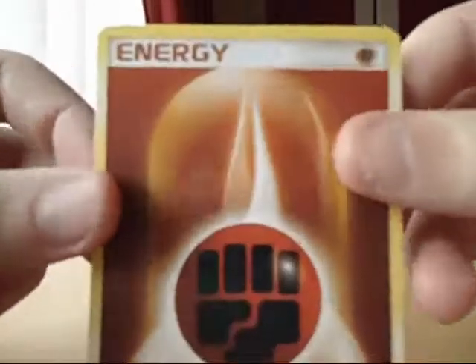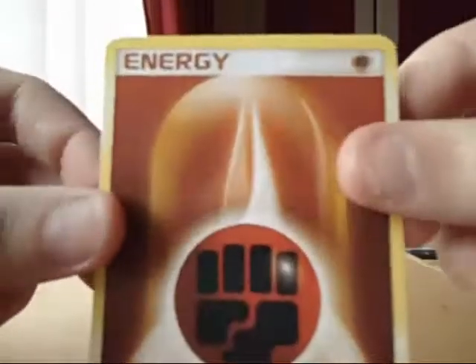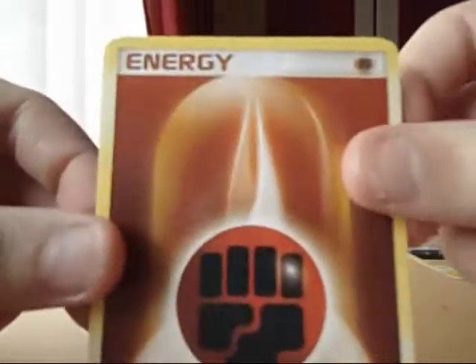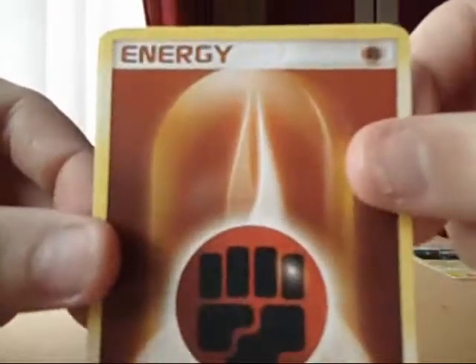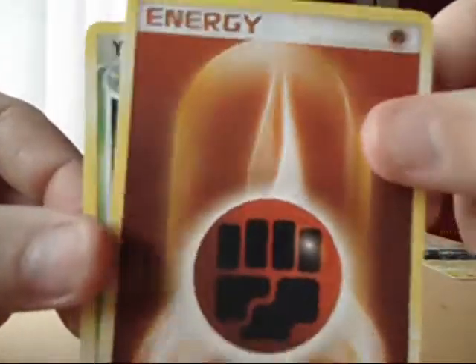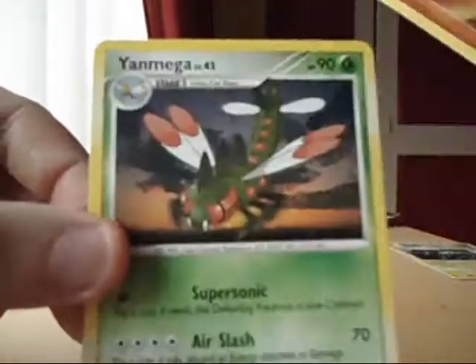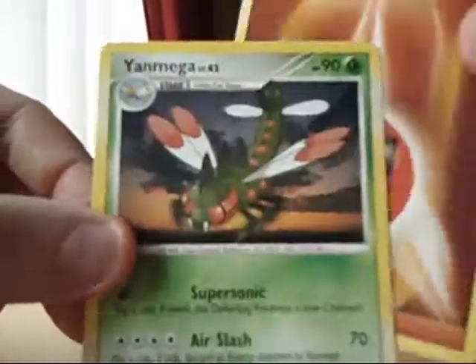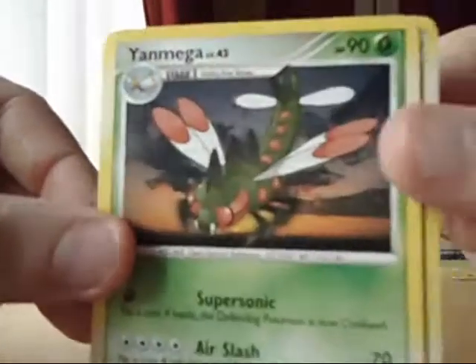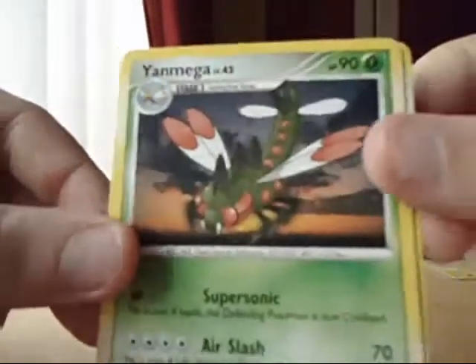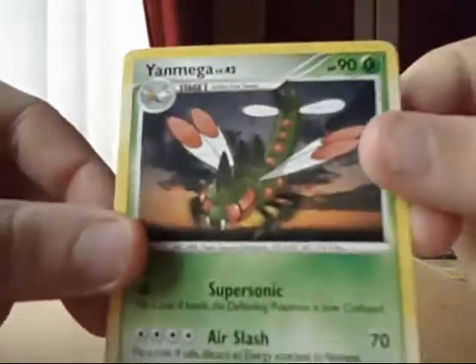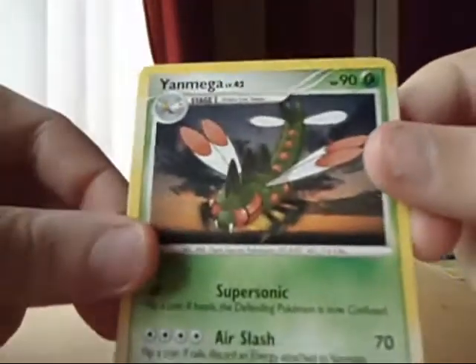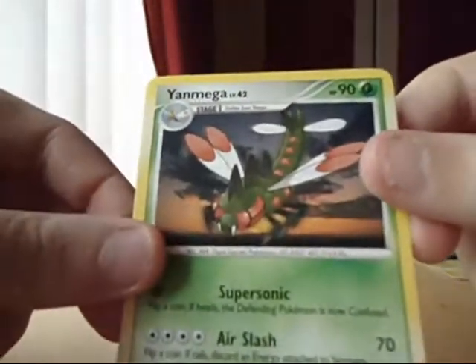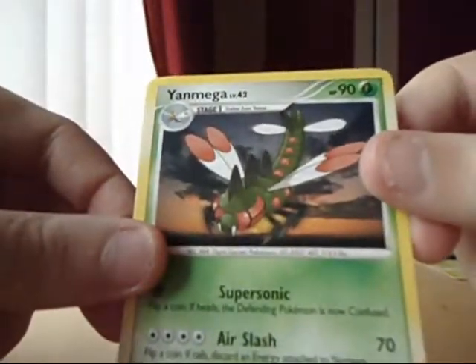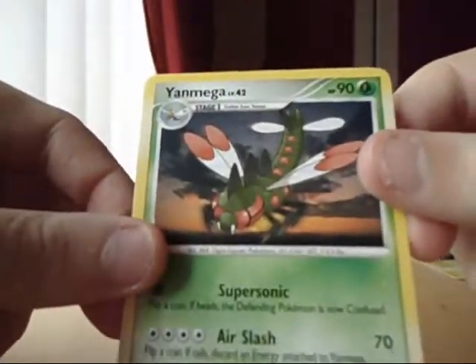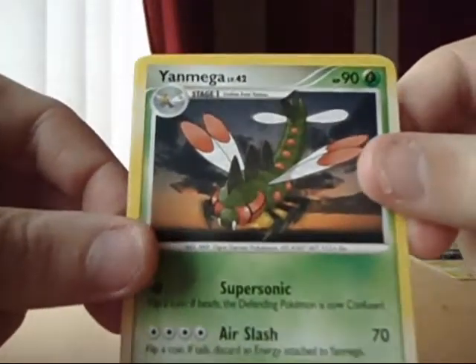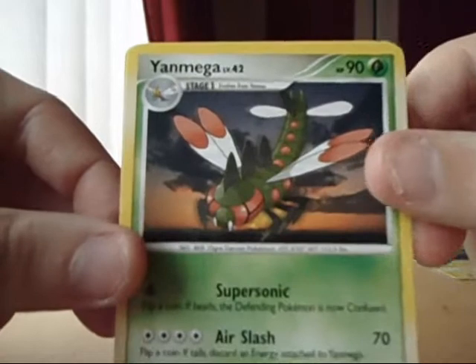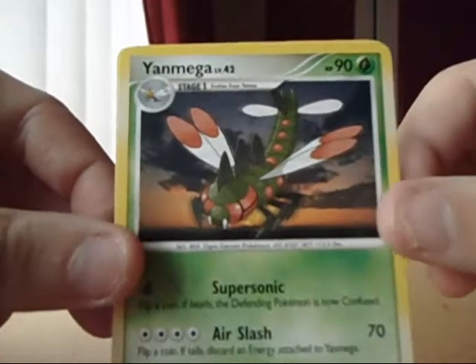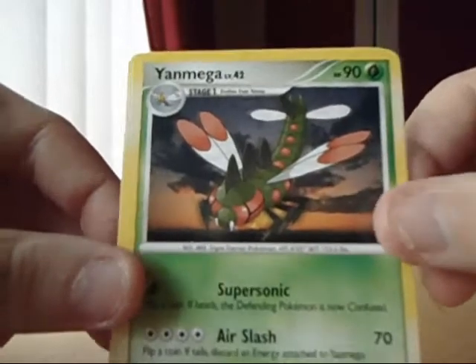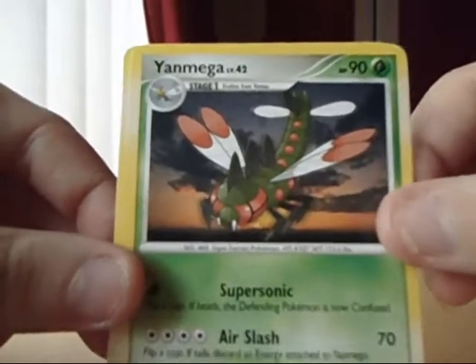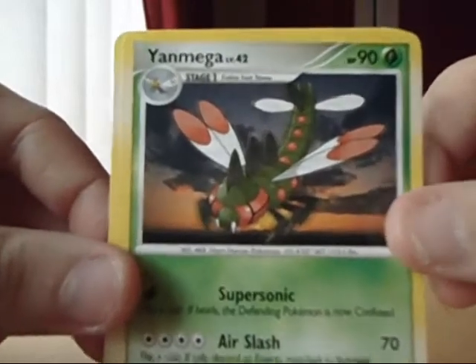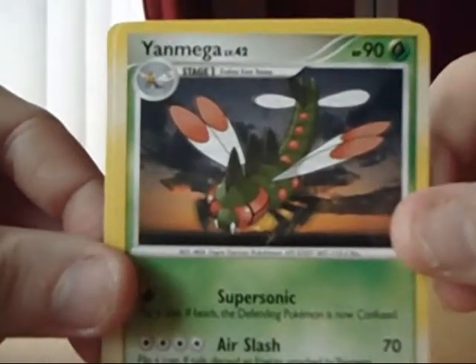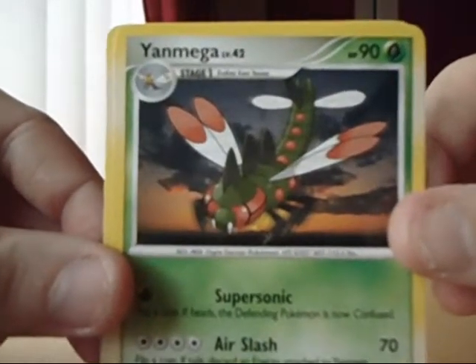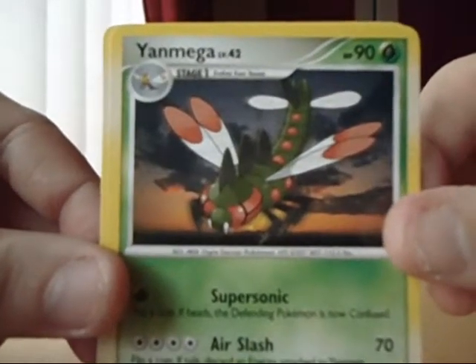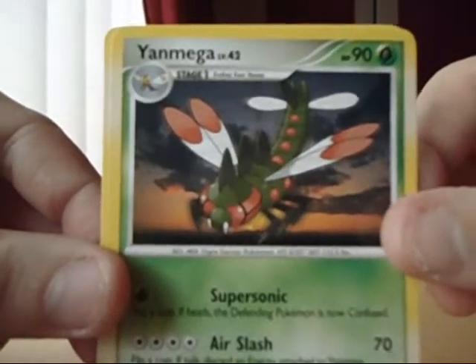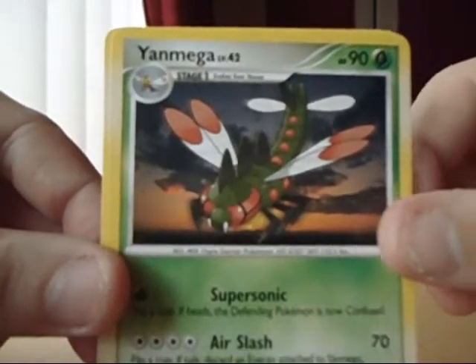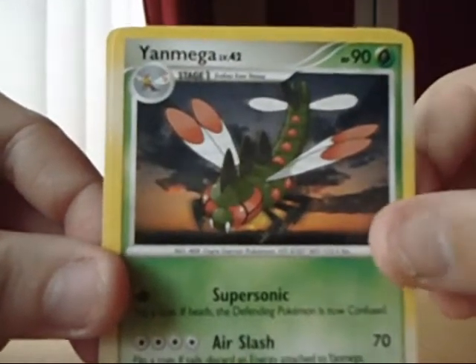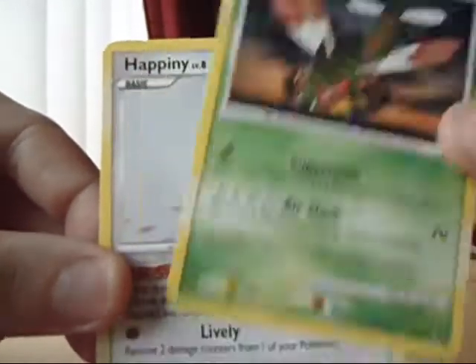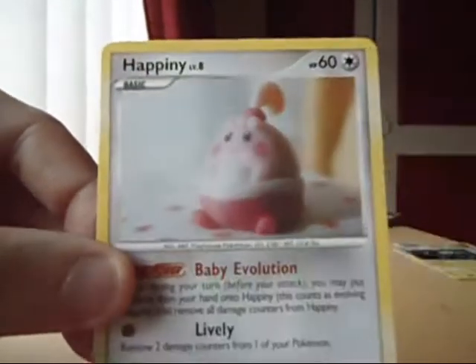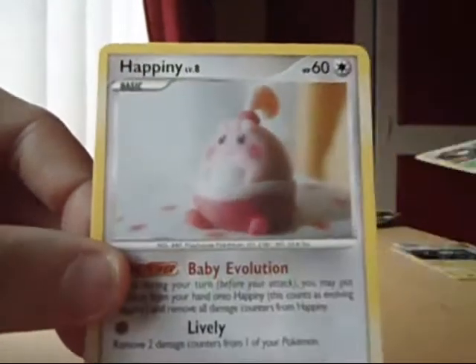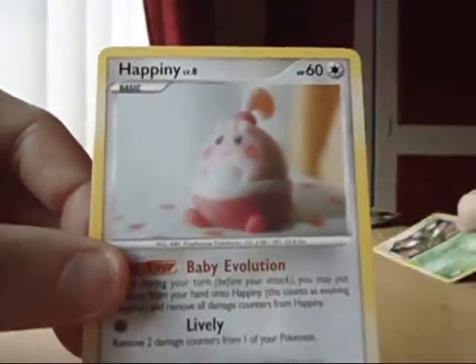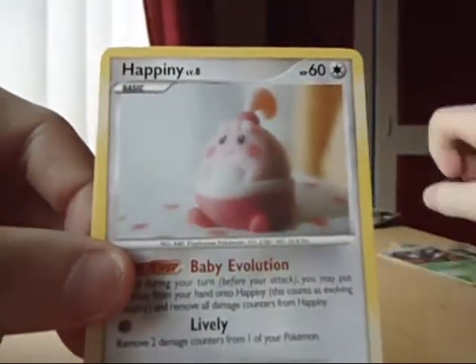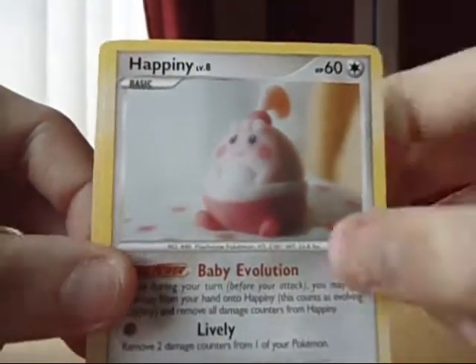We've got a Fighting Energy and a Yanmega — looks awesome, it's another Rare — nice. And a Hapini.